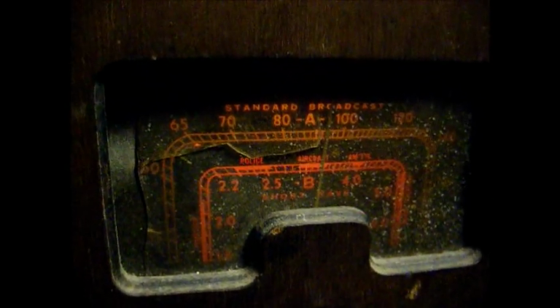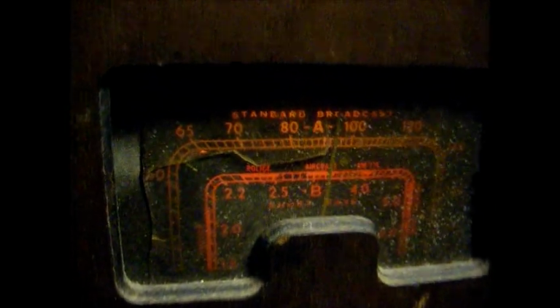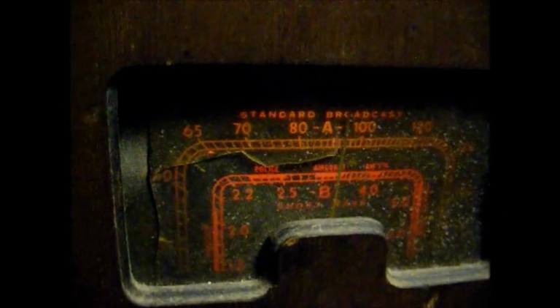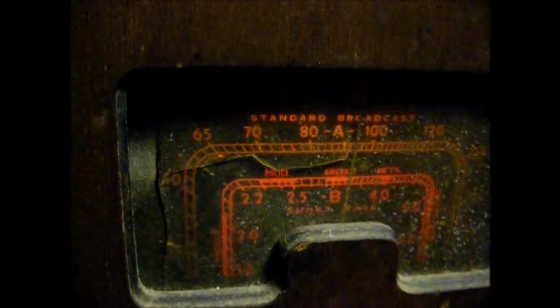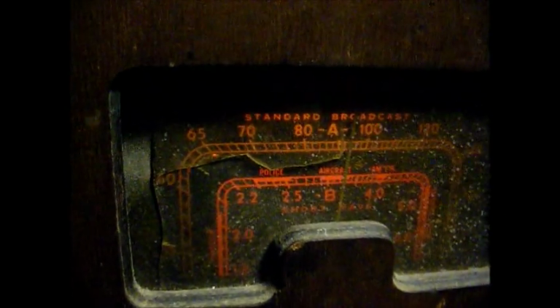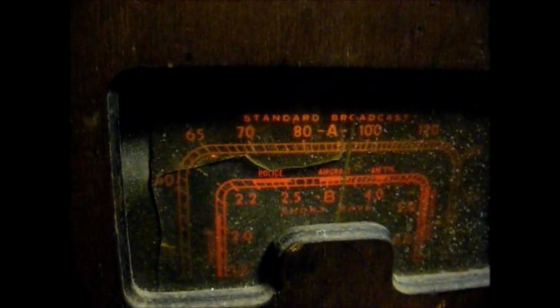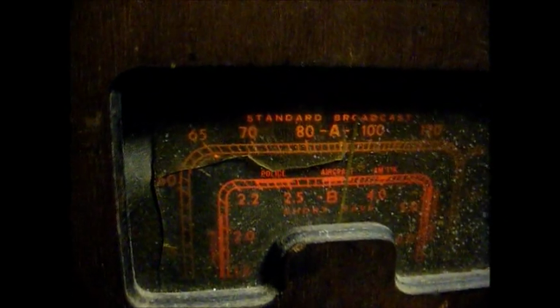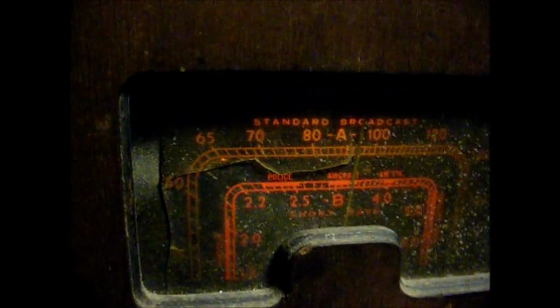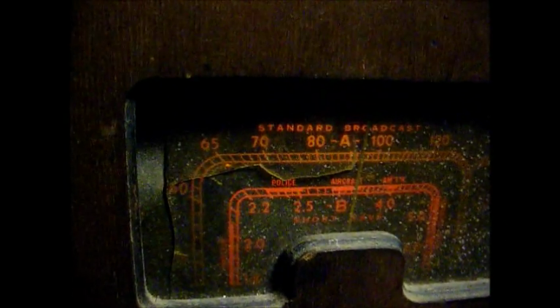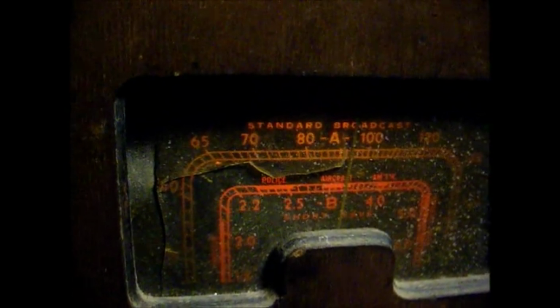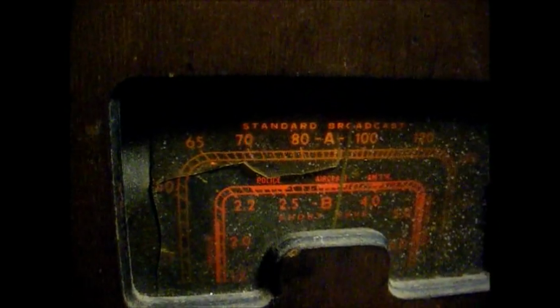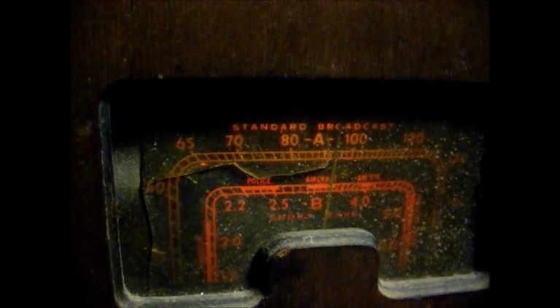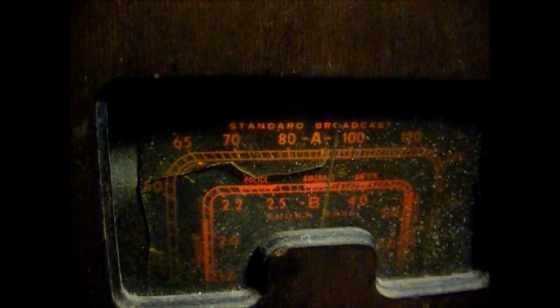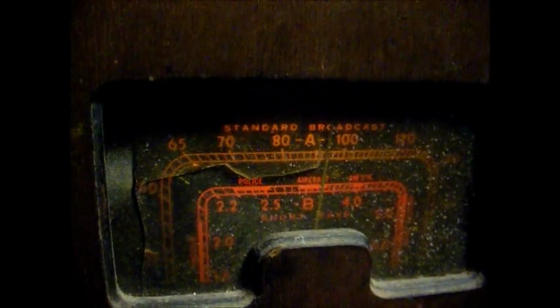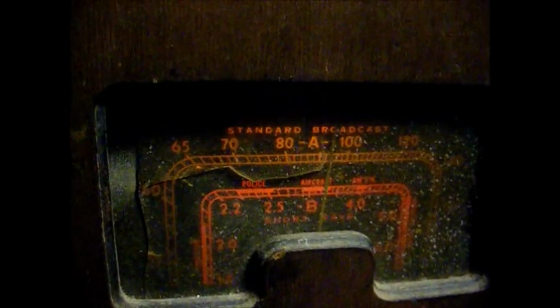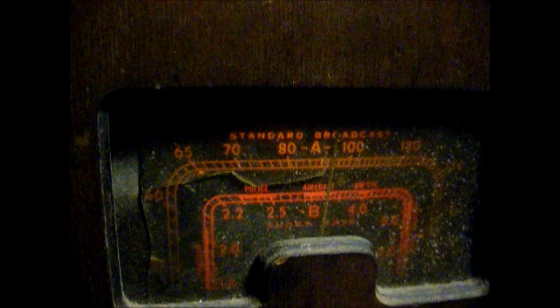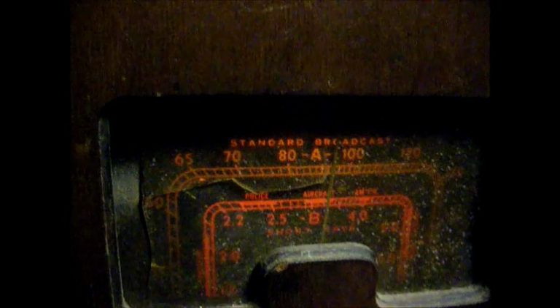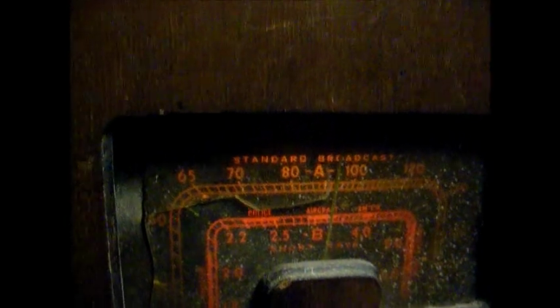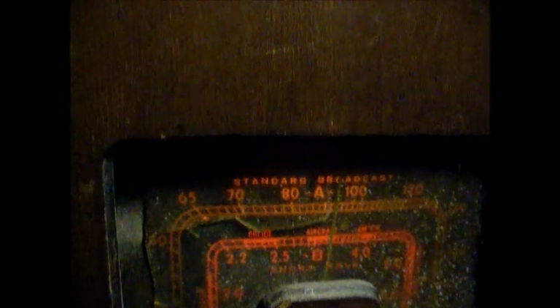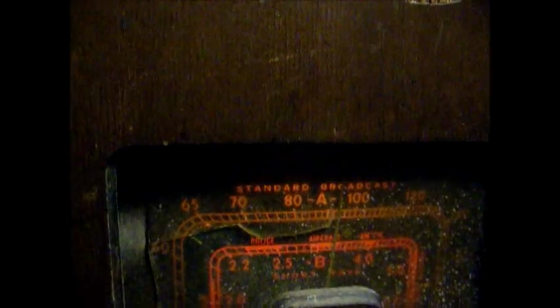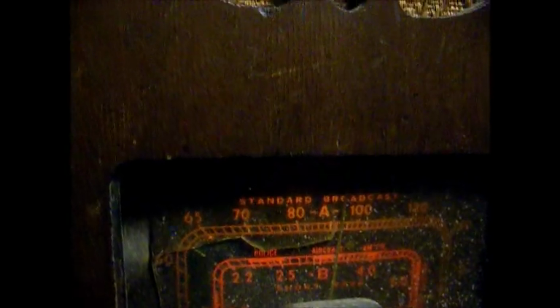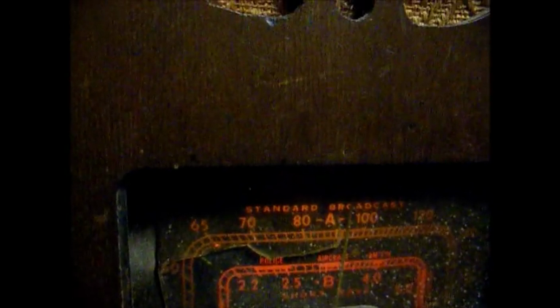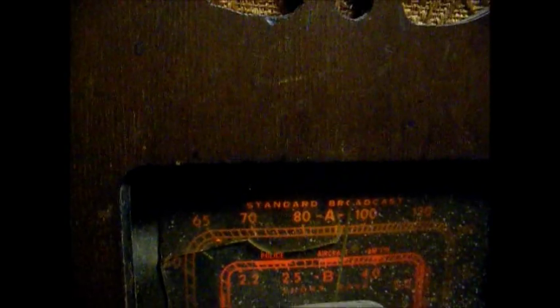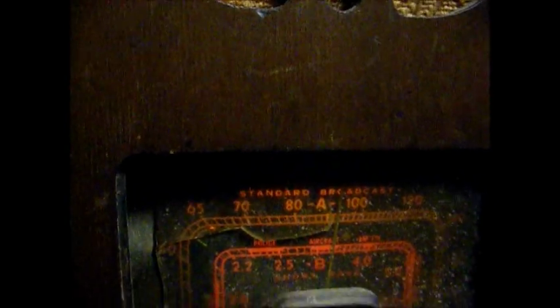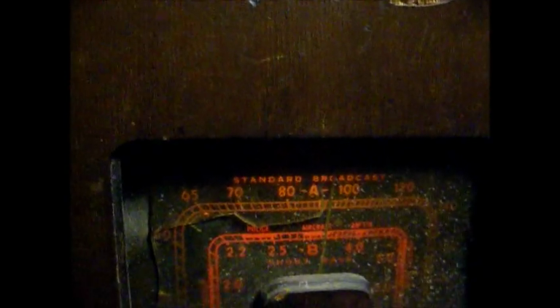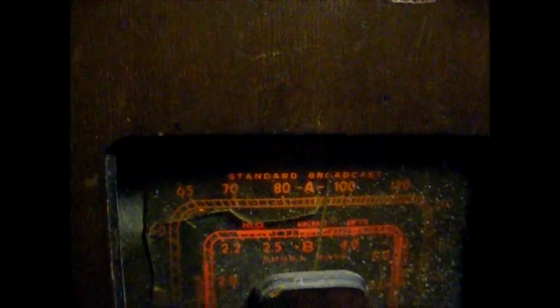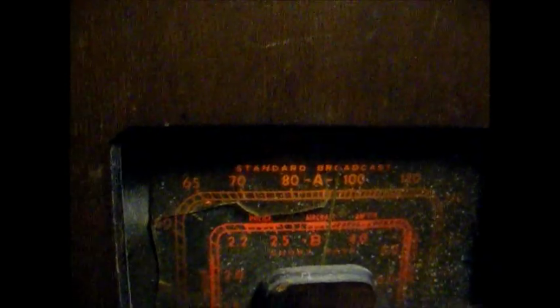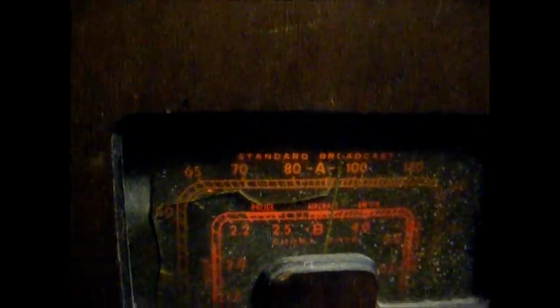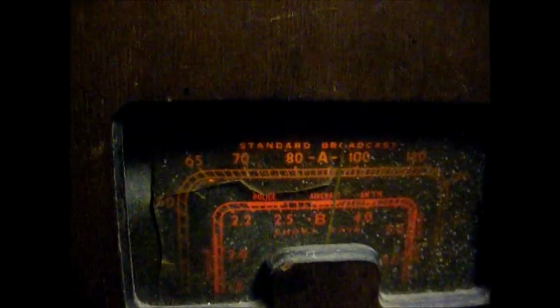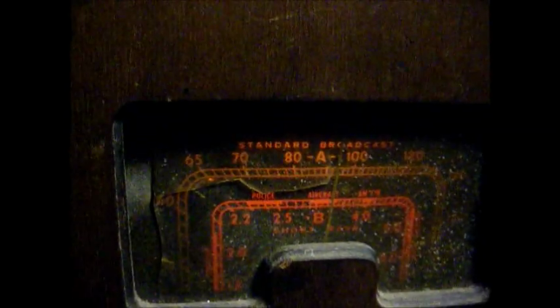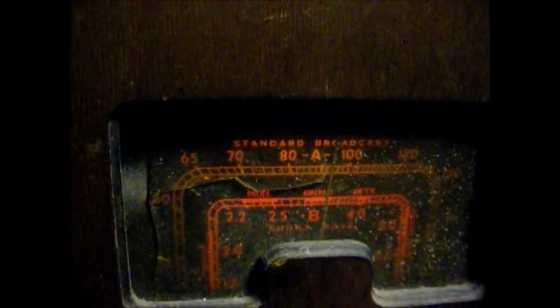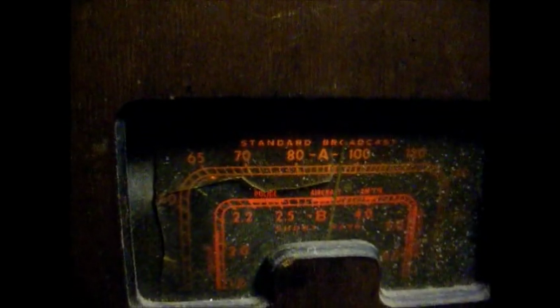Here's a ham radio operator coming in on the short wave band.